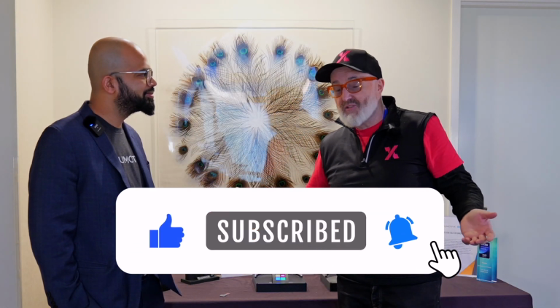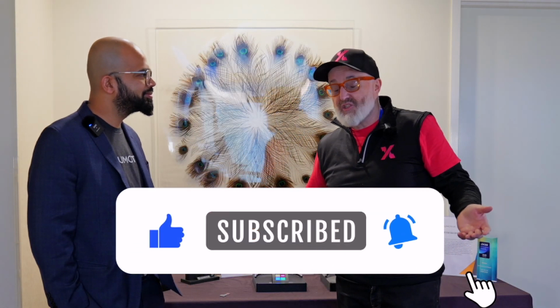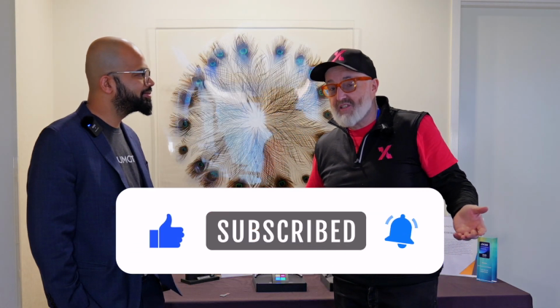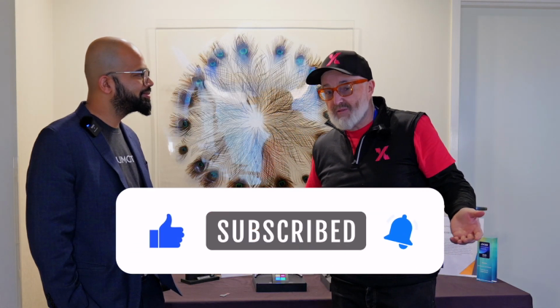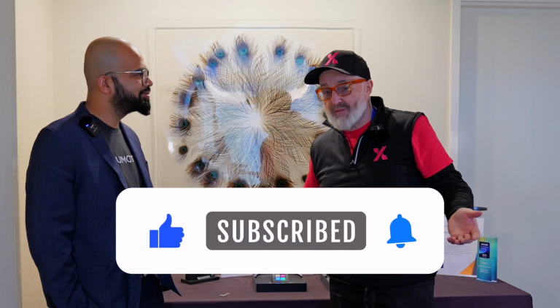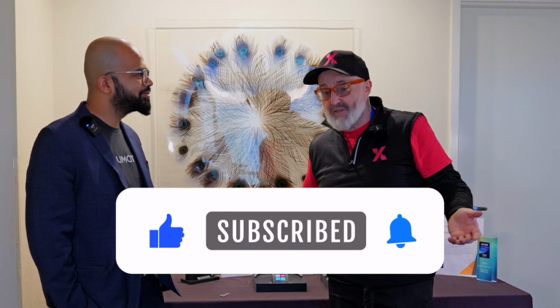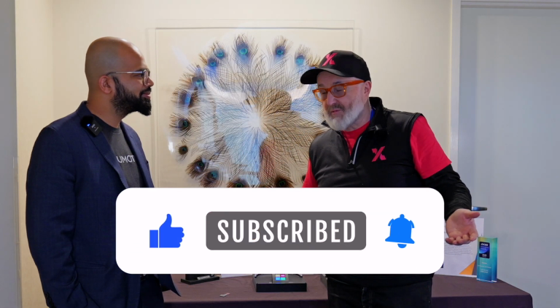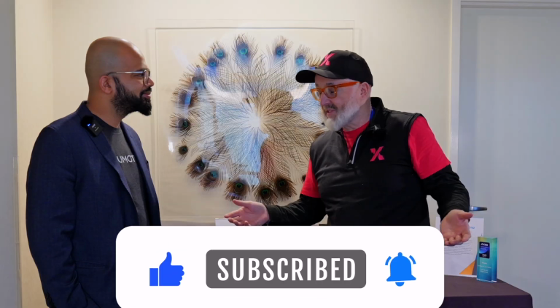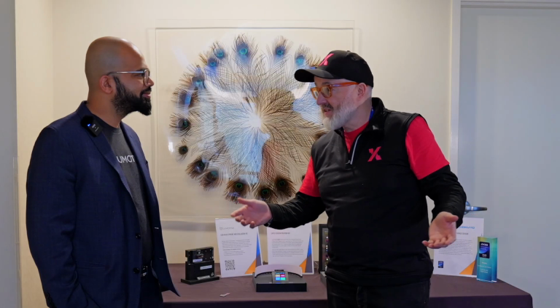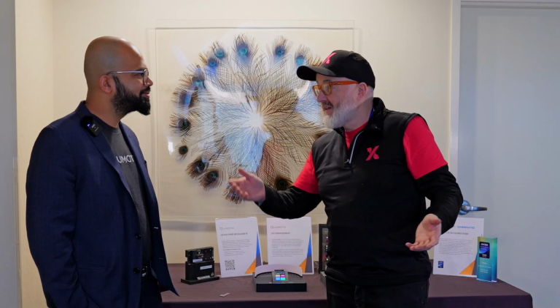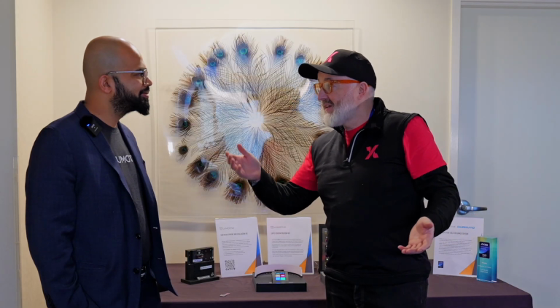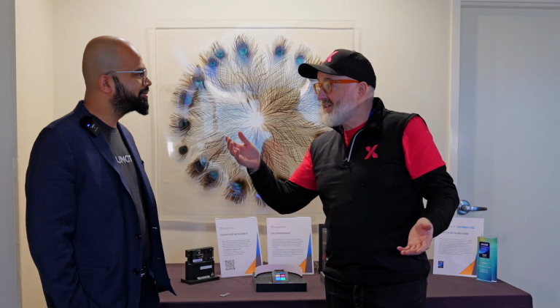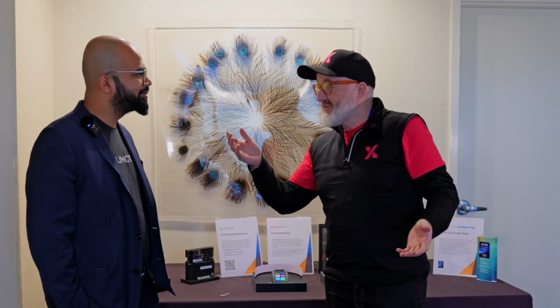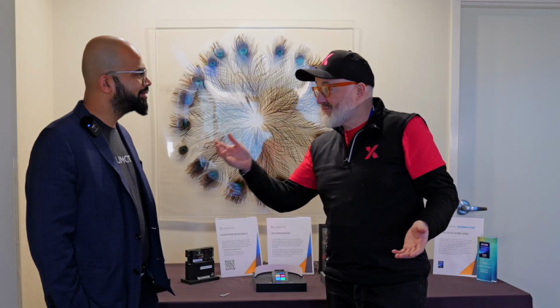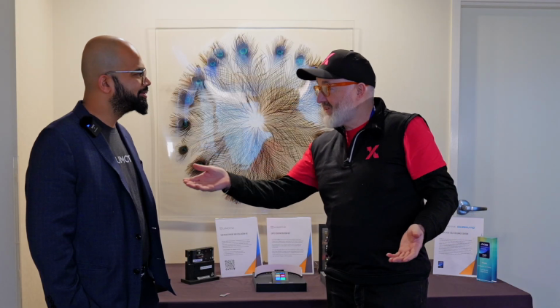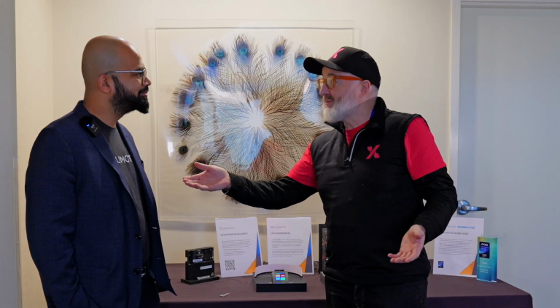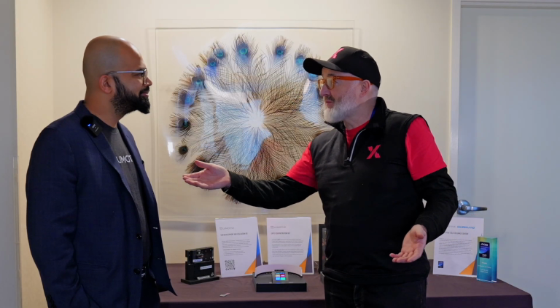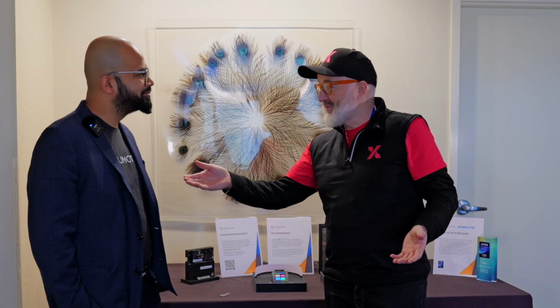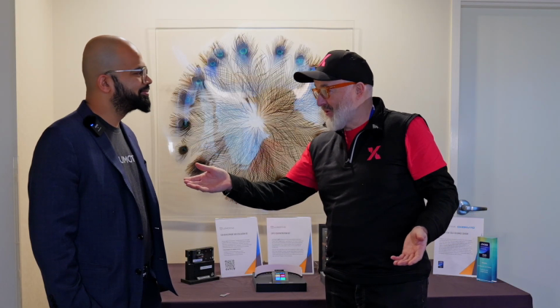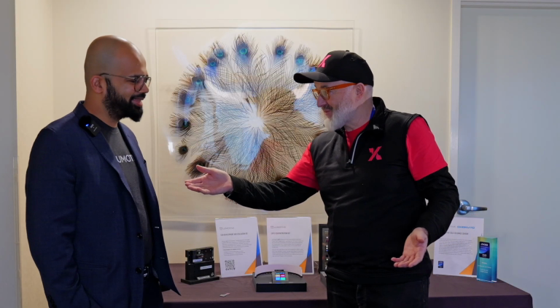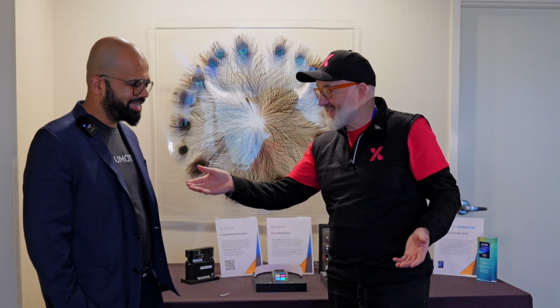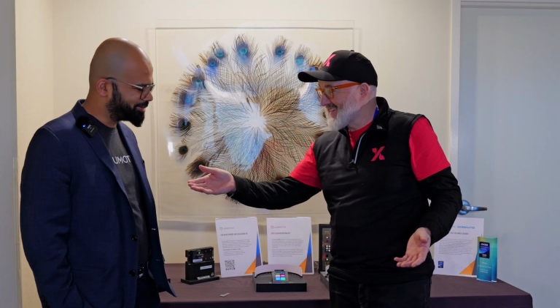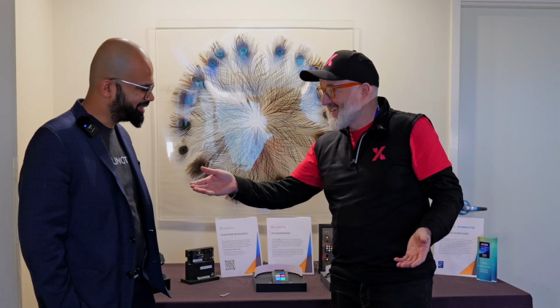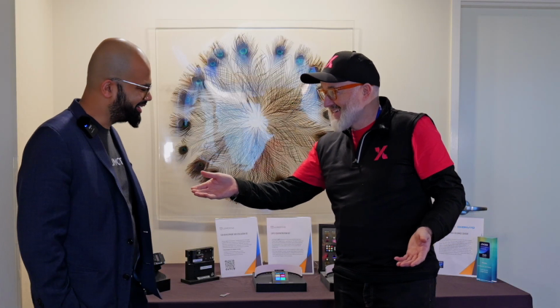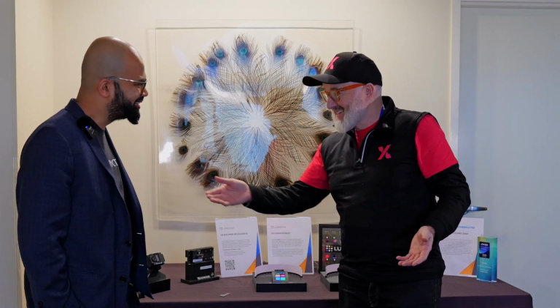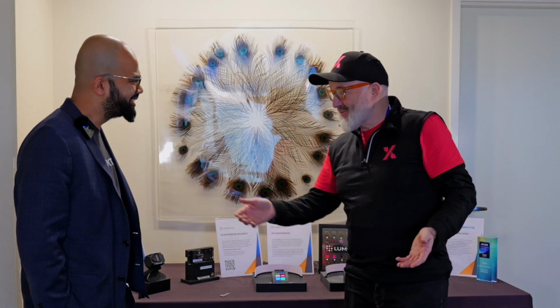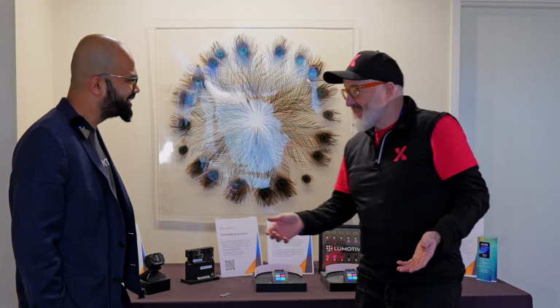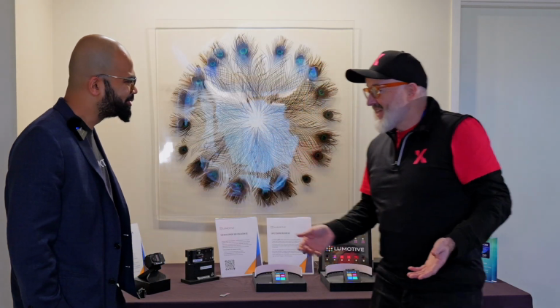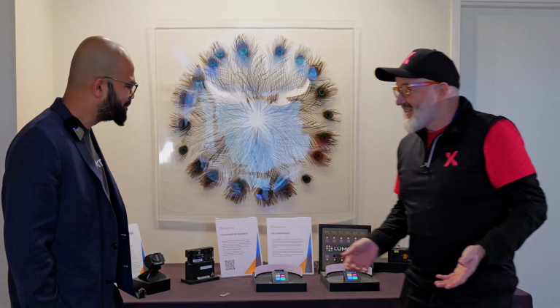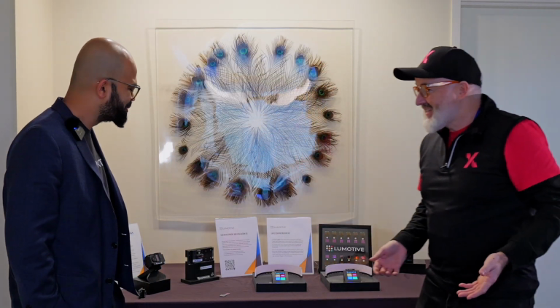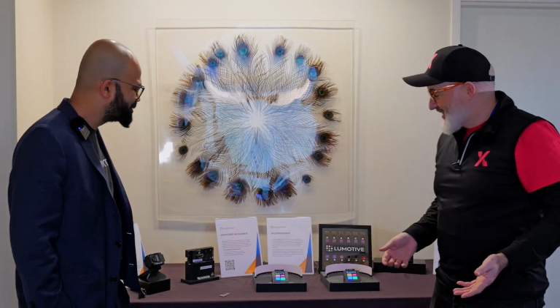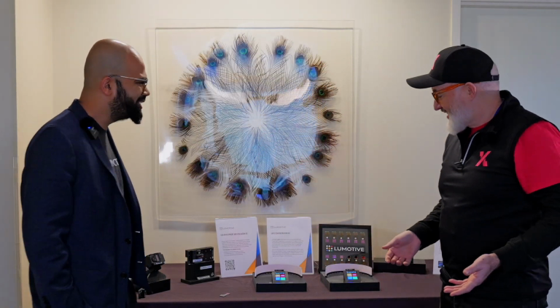Well, he's not changing the world of programmable optics — he's providing programmable optics. Thanks for coming to our suite. Tell us what you're doing here.